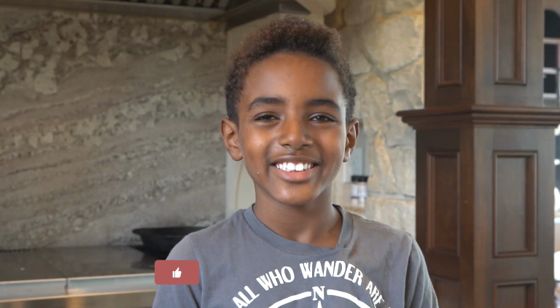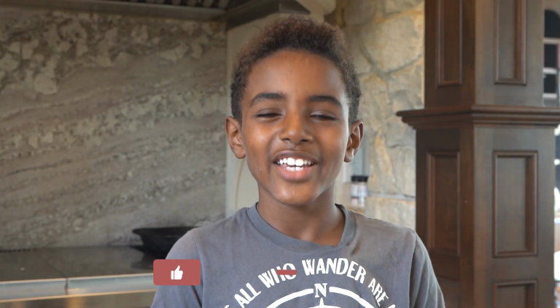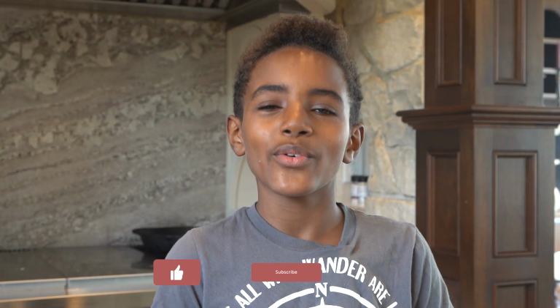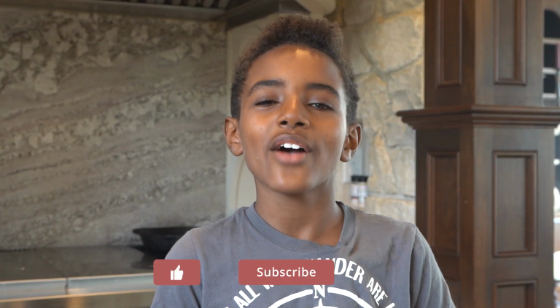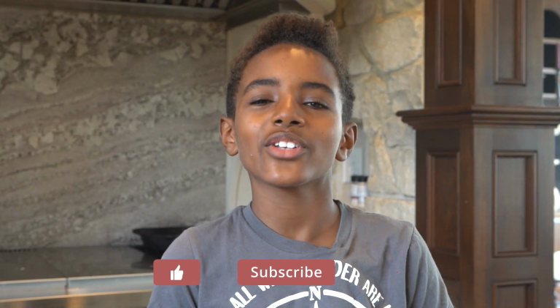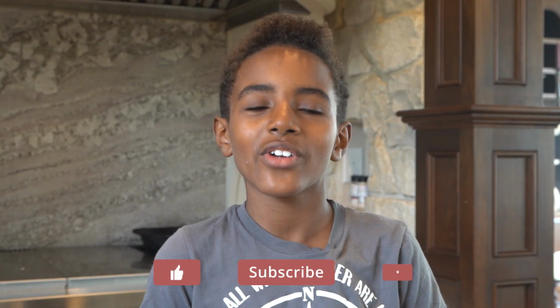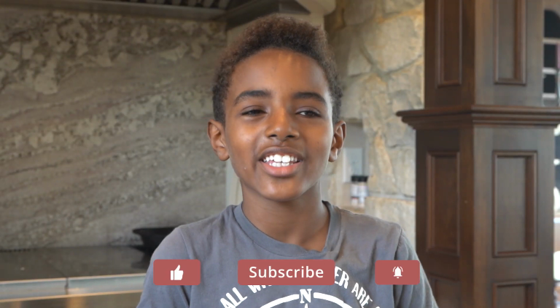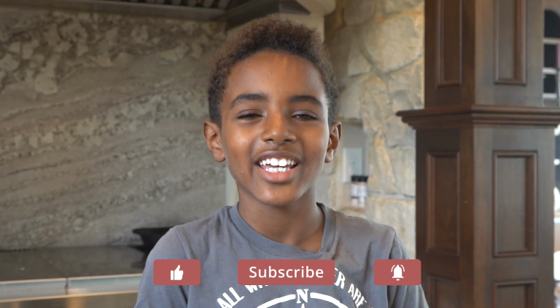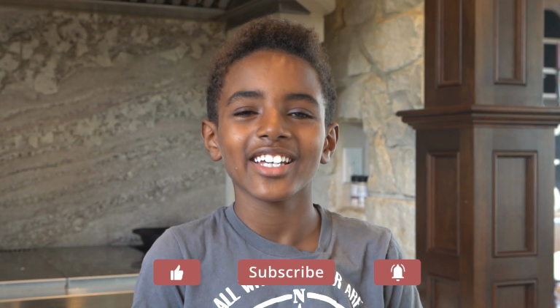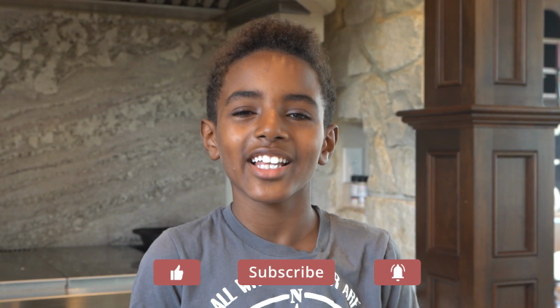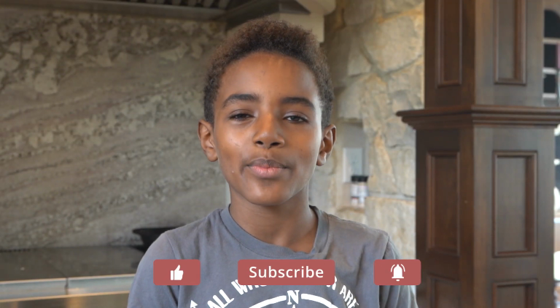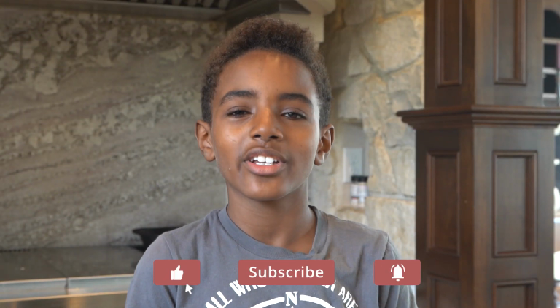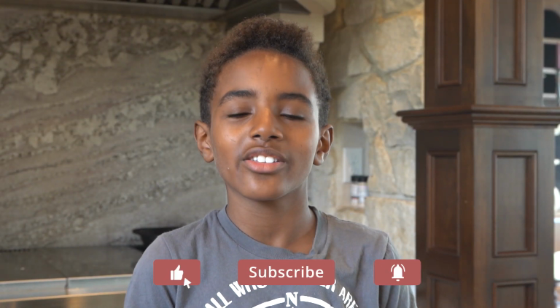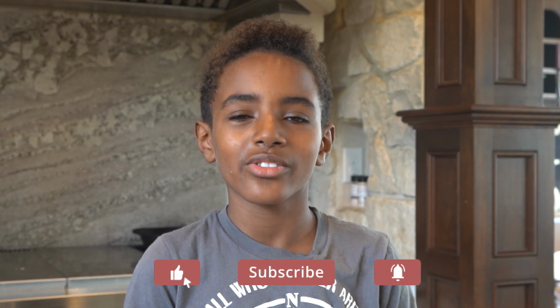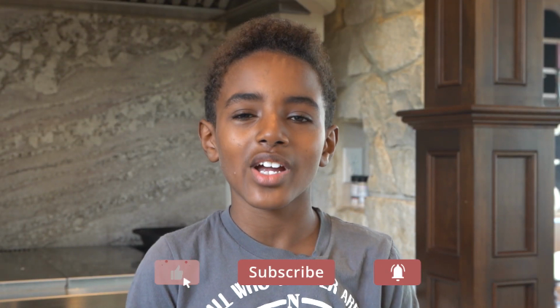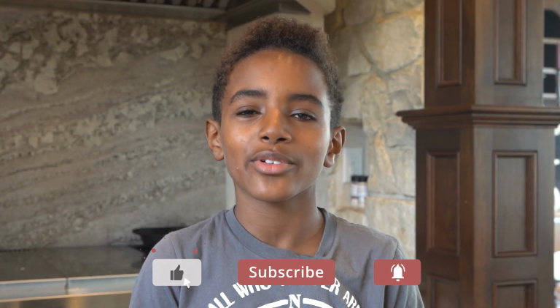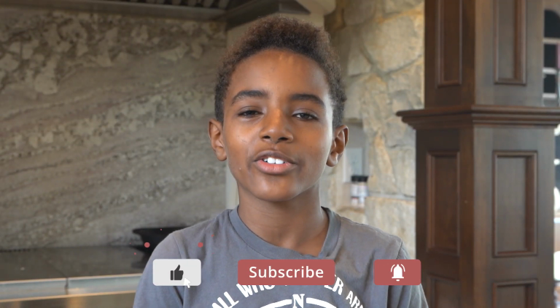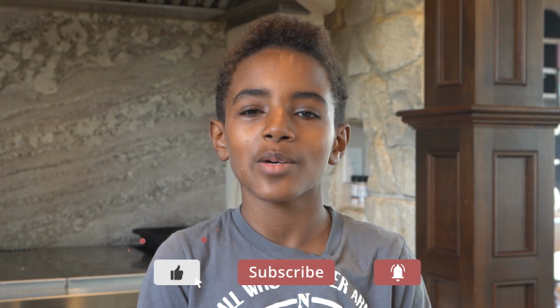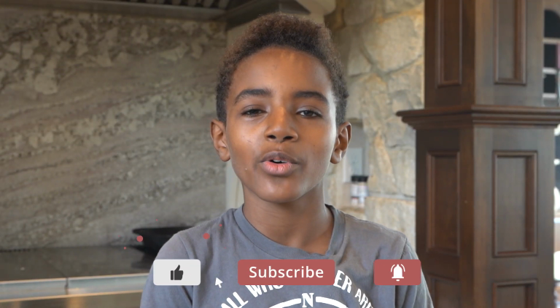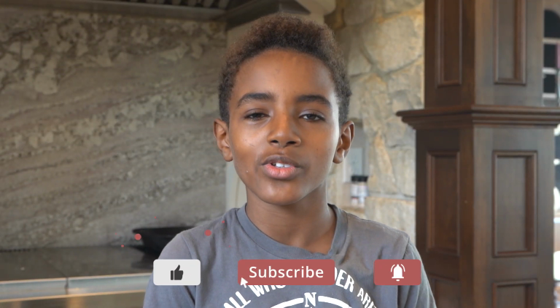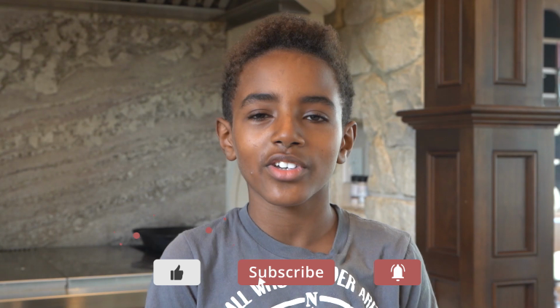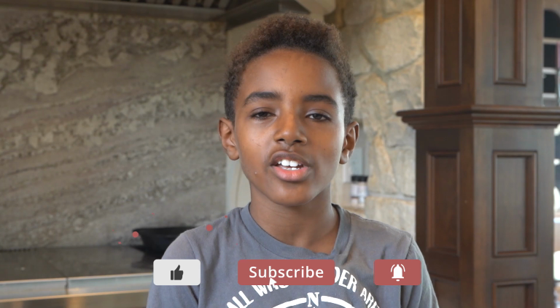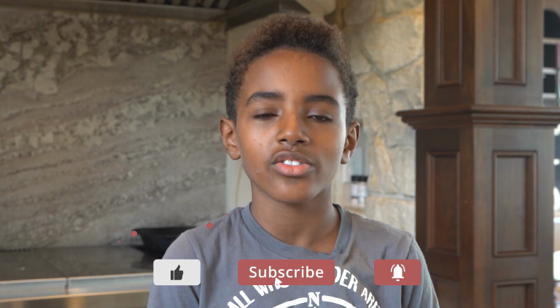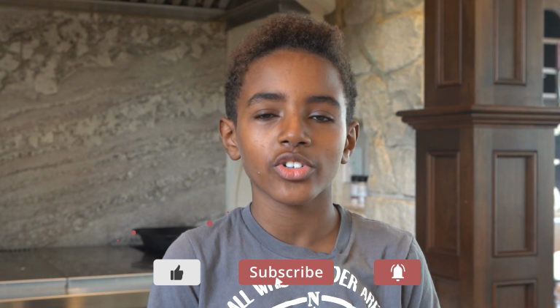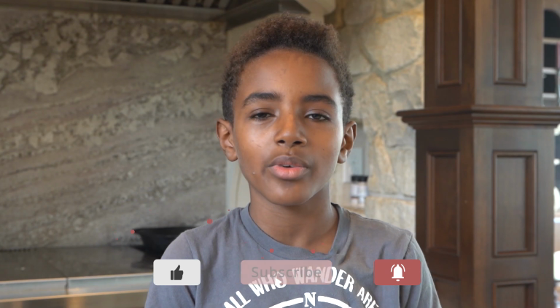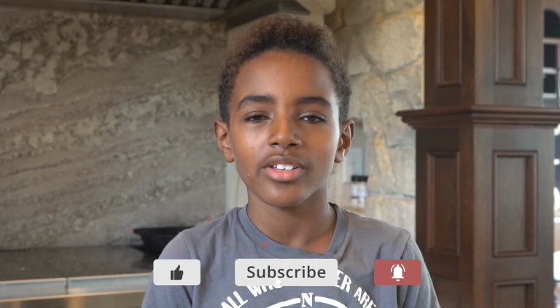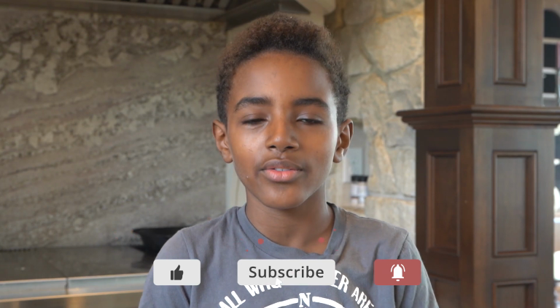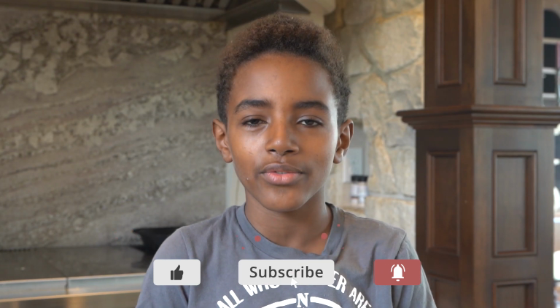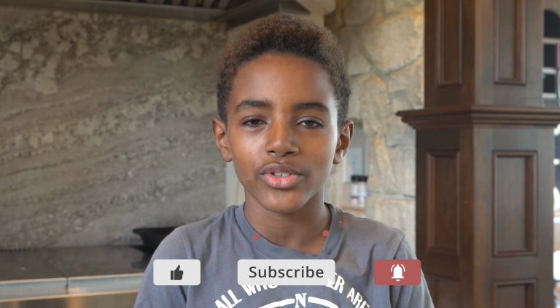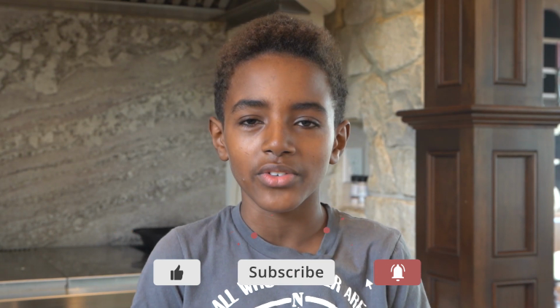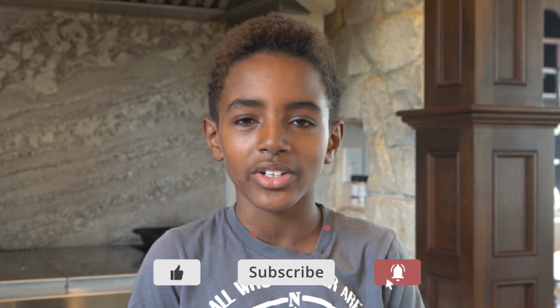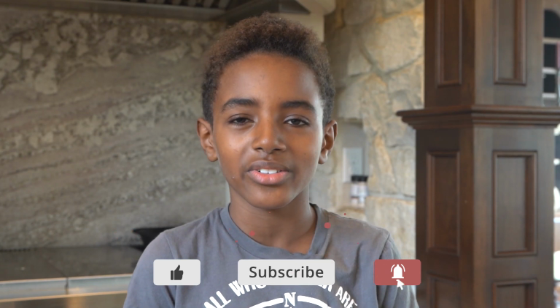If you haven't already, hit that like button, subscribe, and turn on notifications so you don't miss any of our future videos.